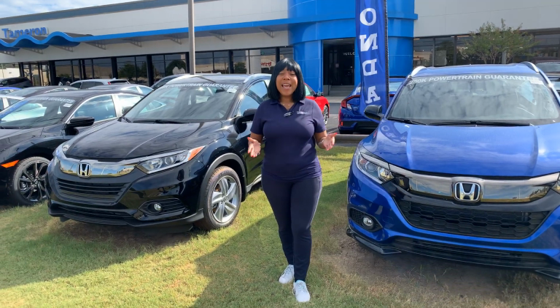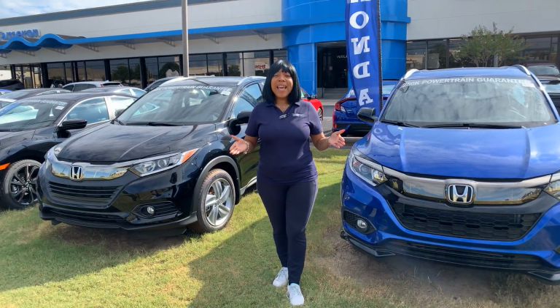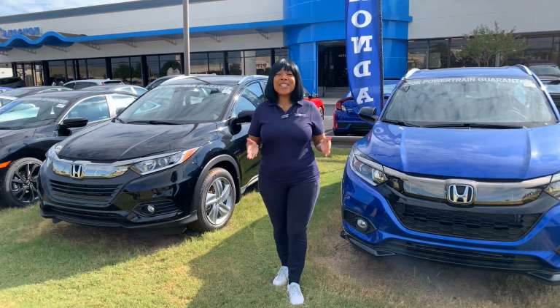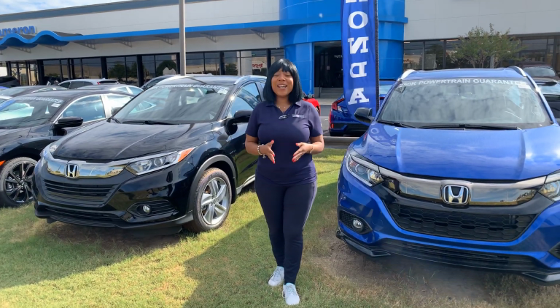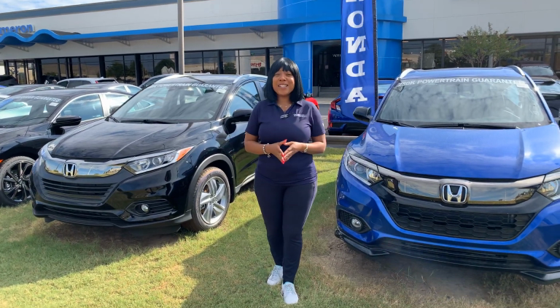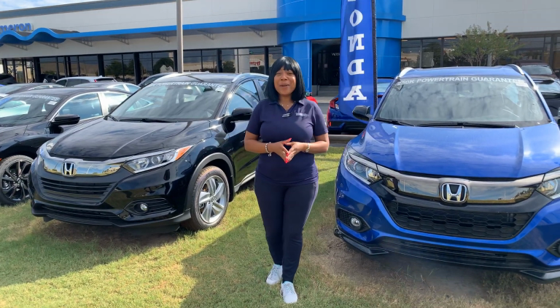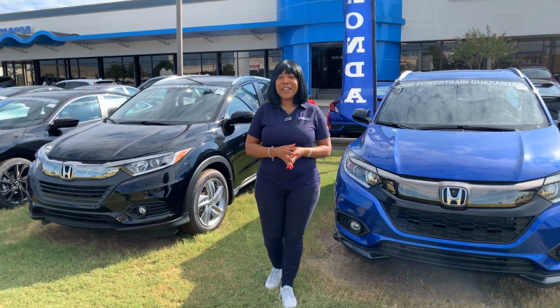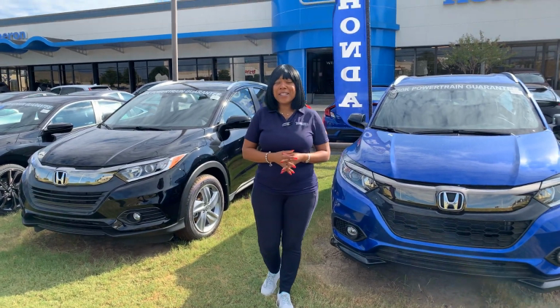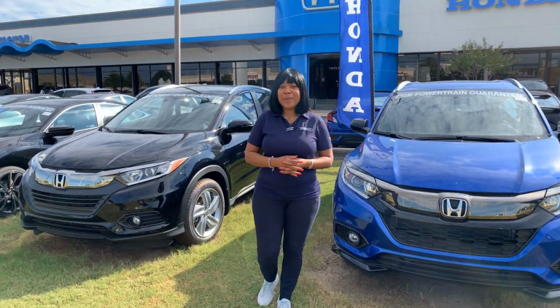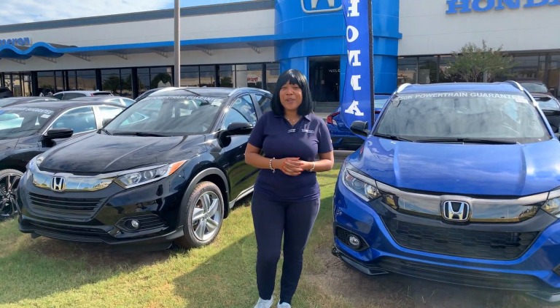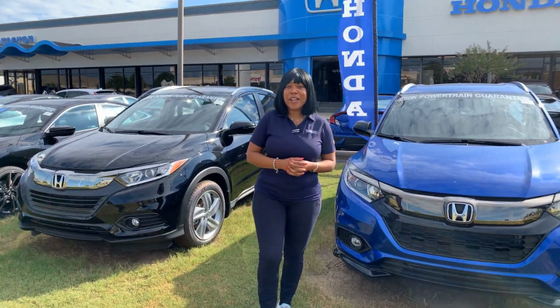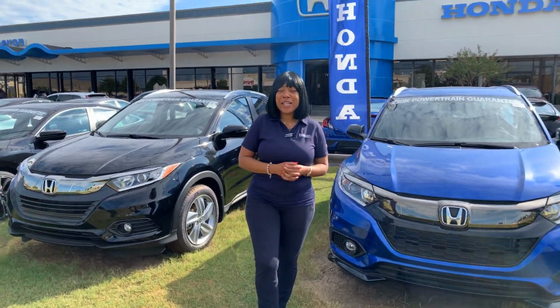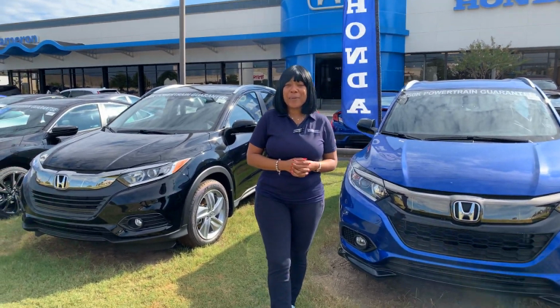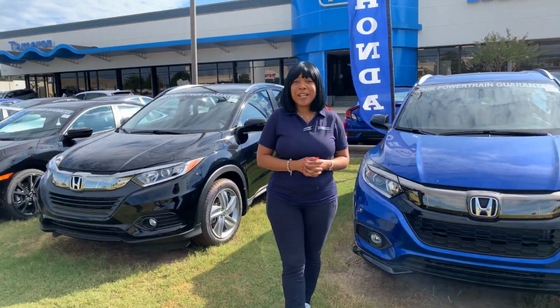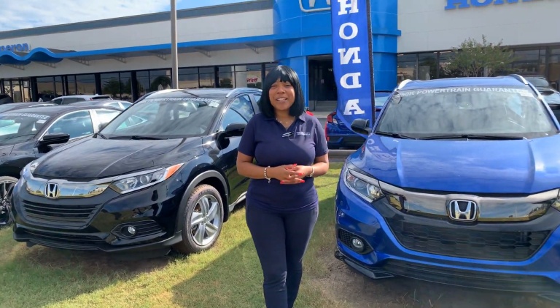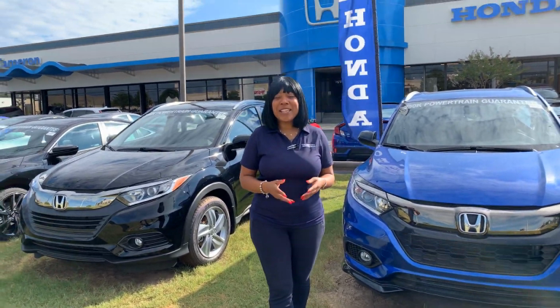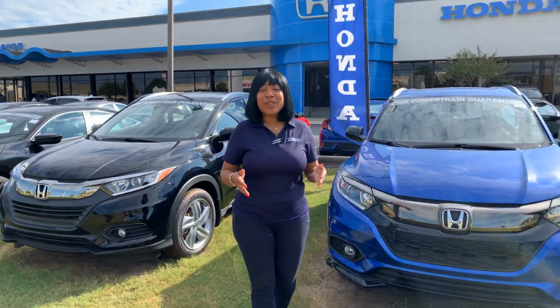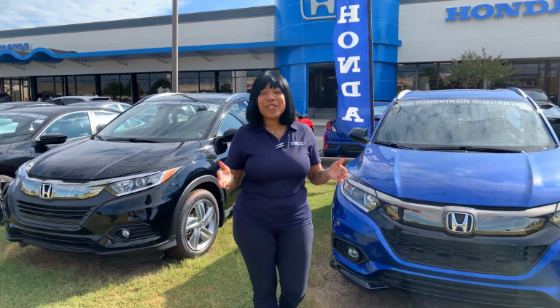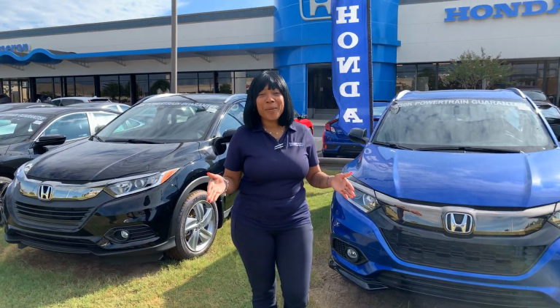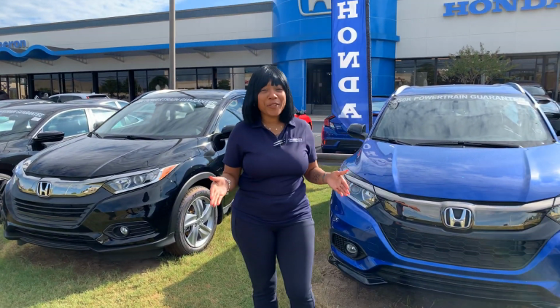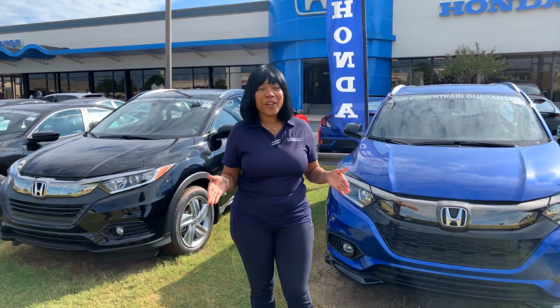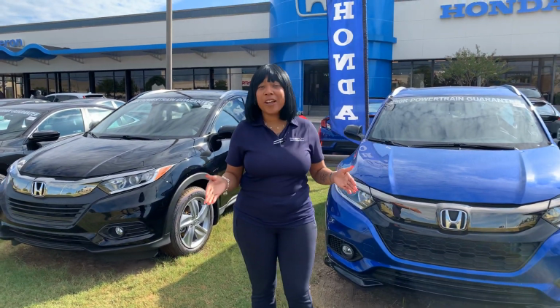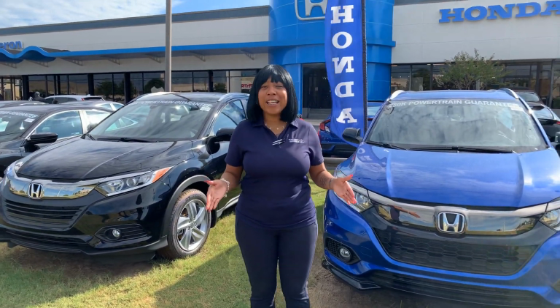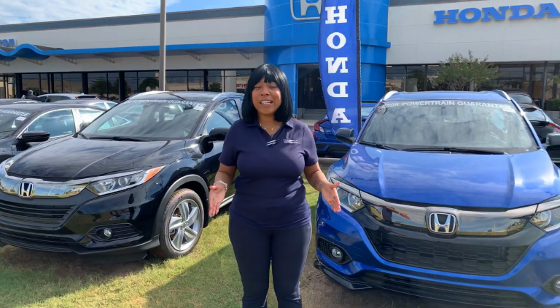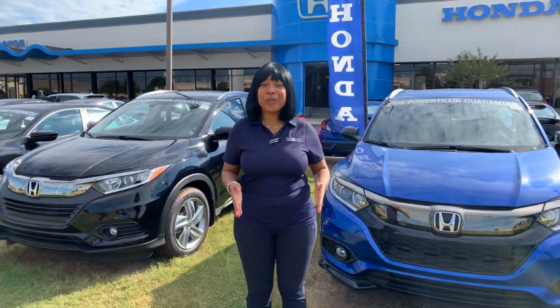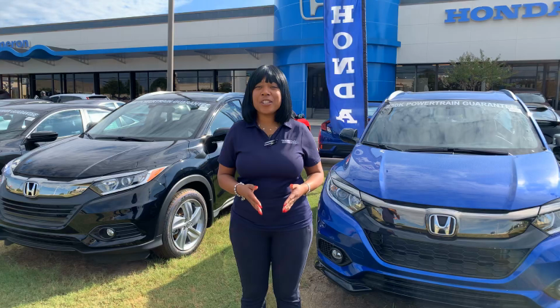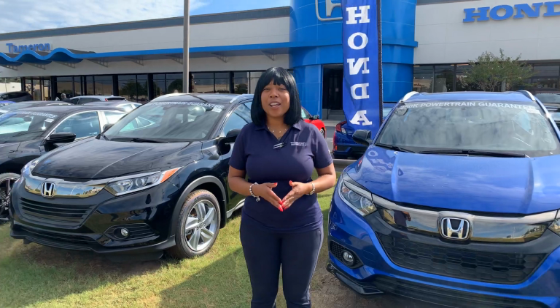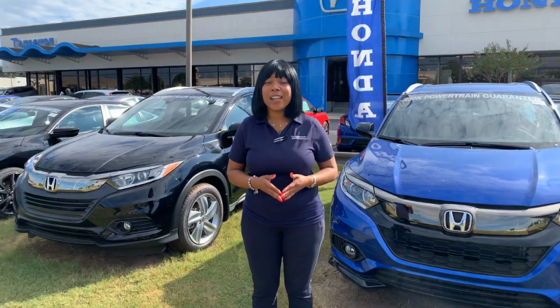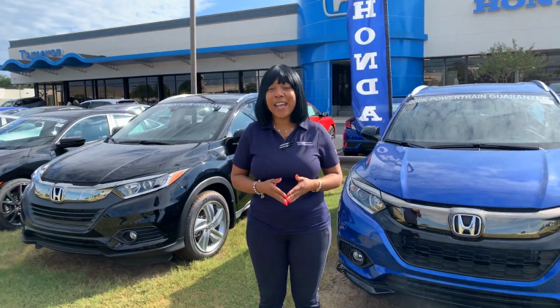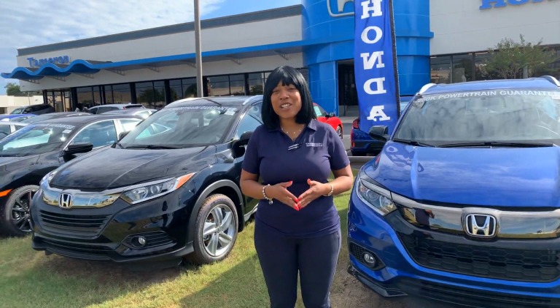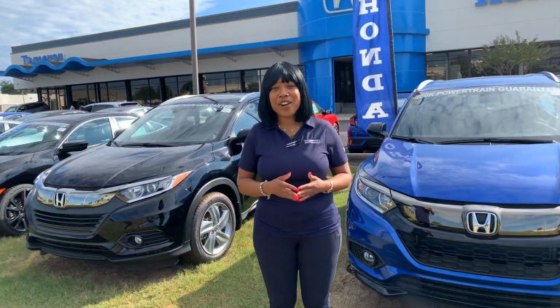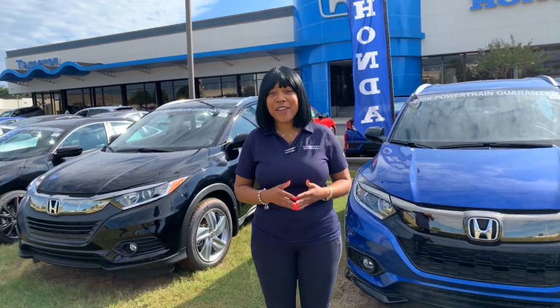Hey Don, it's Mary Elizabeth over at Tamron Honda. Thank you so much for your online inquiry to the Honda HR-V.